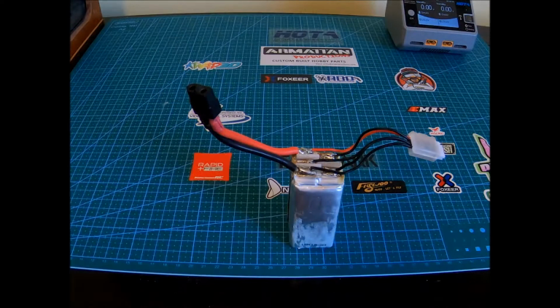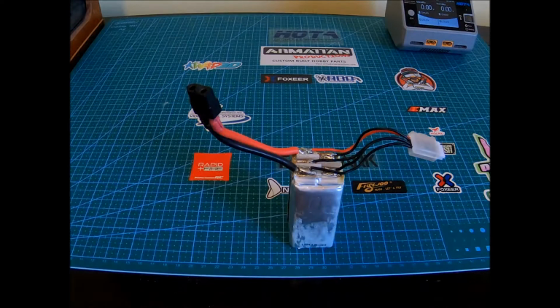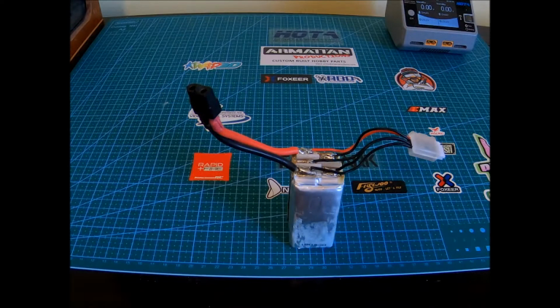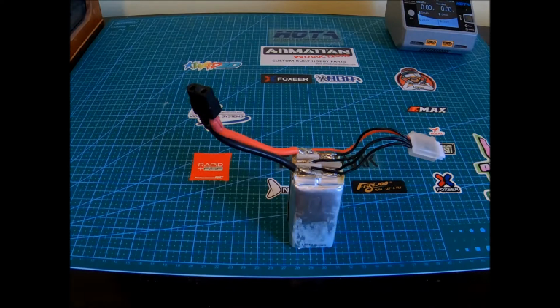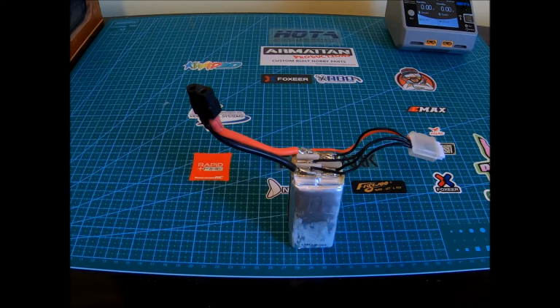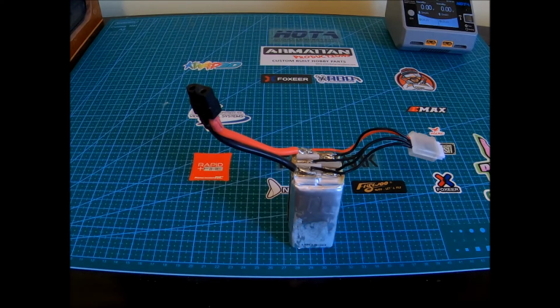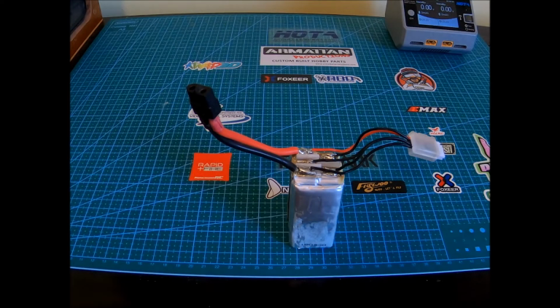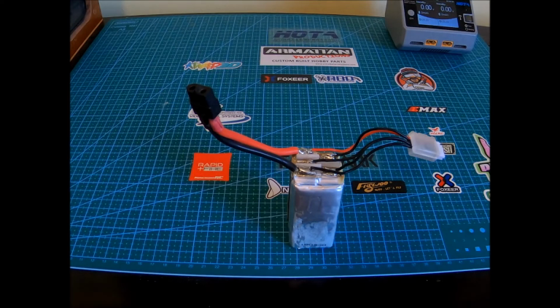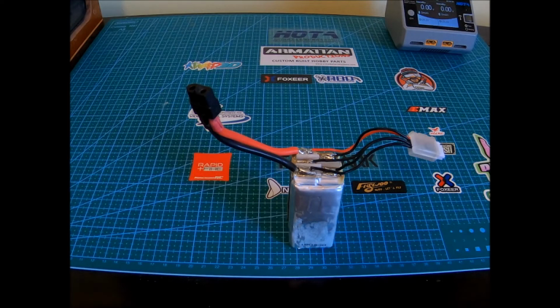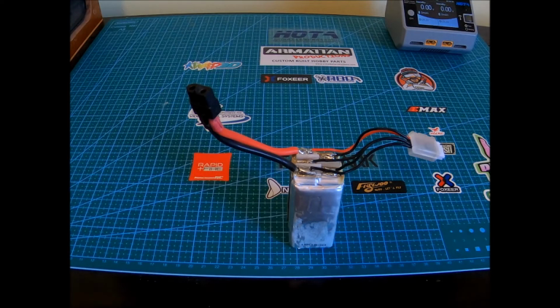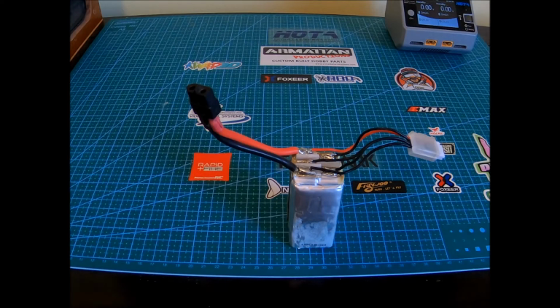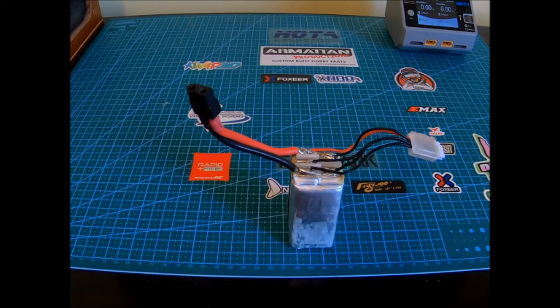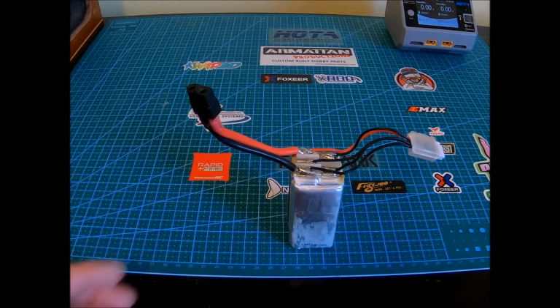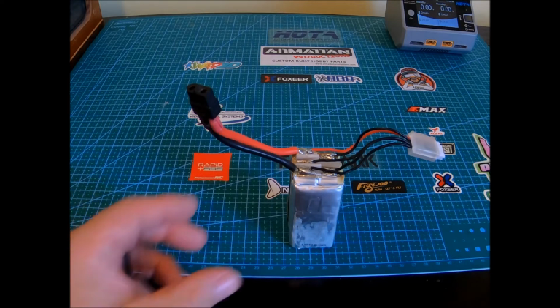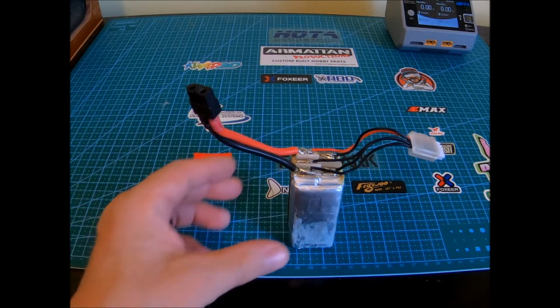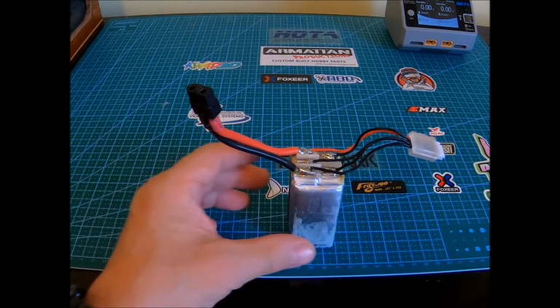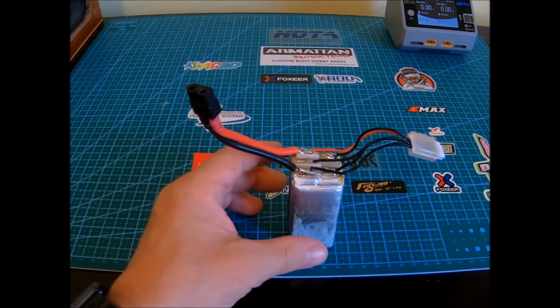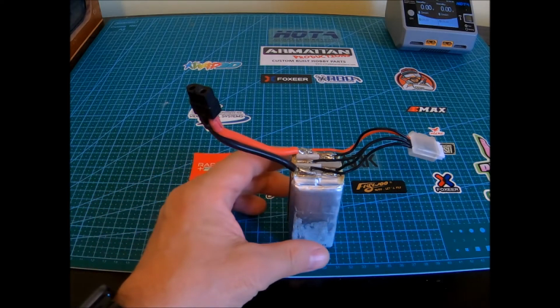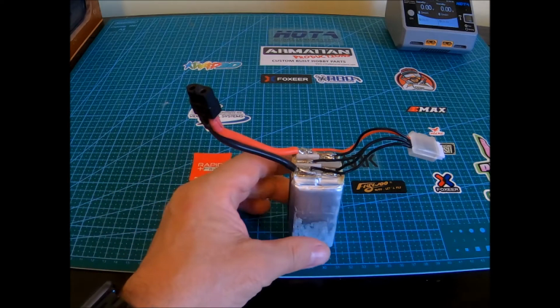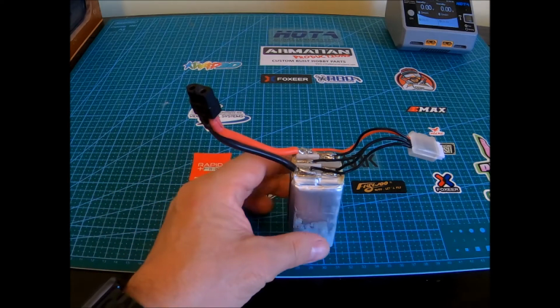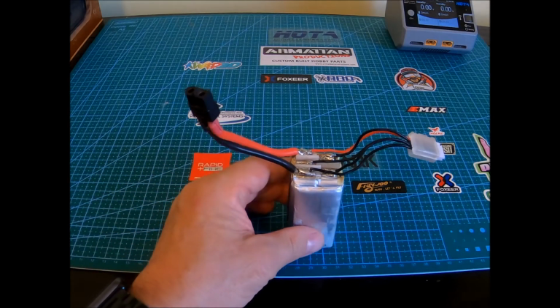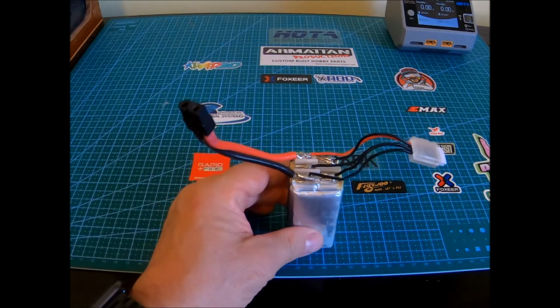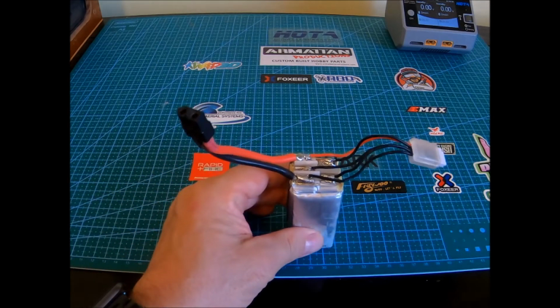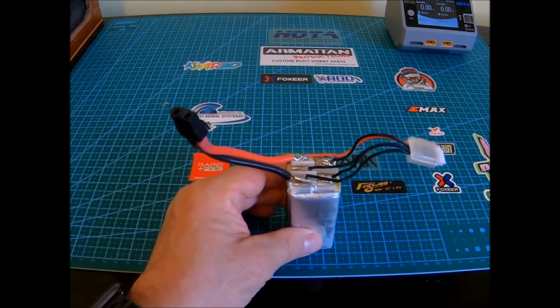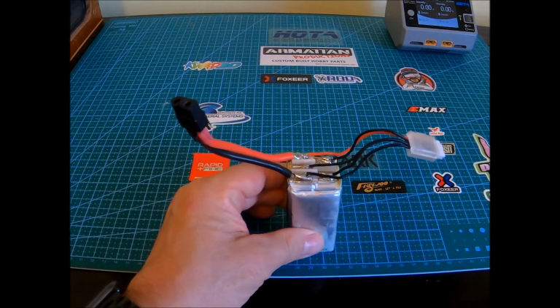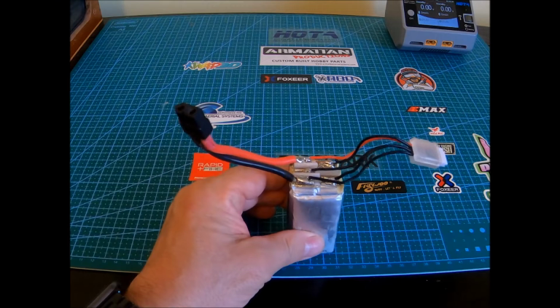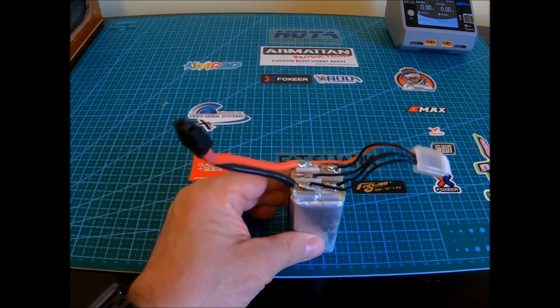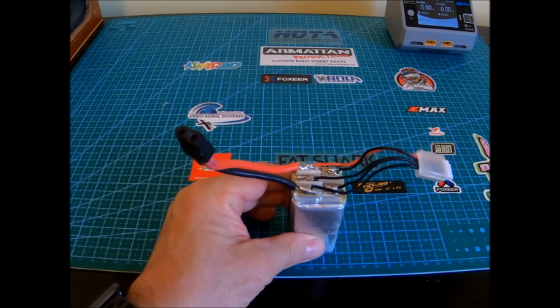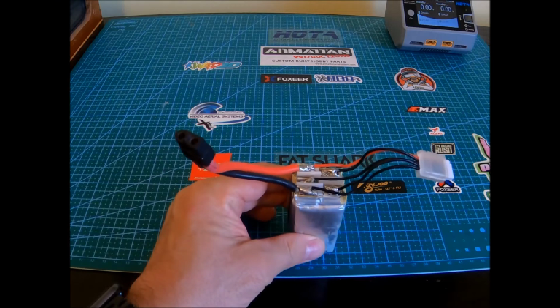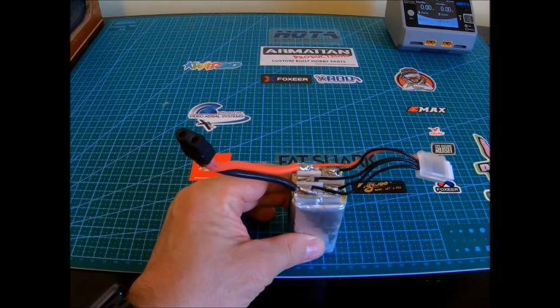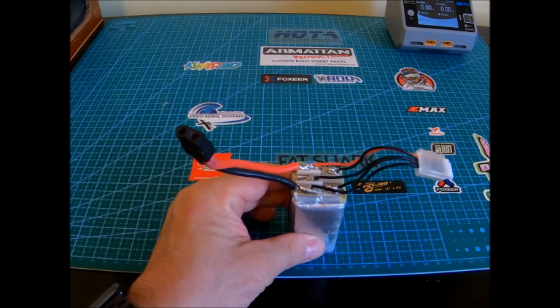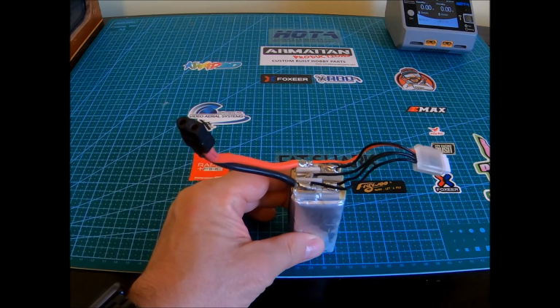Well hello YouTubers, this is Nick and we're just going to take a quick look at the internals of a four-cell battery.